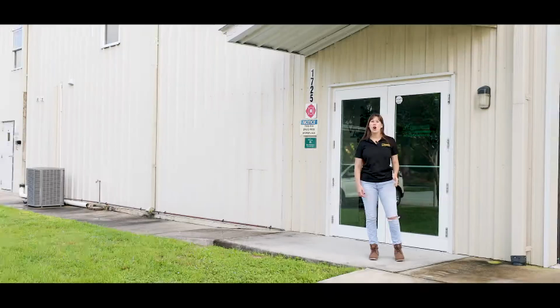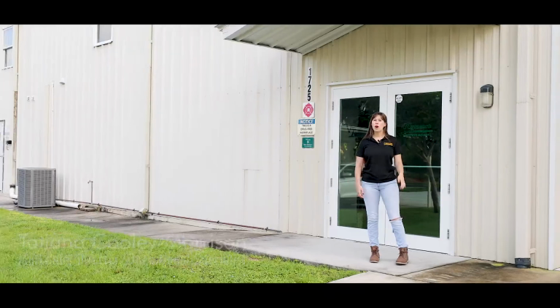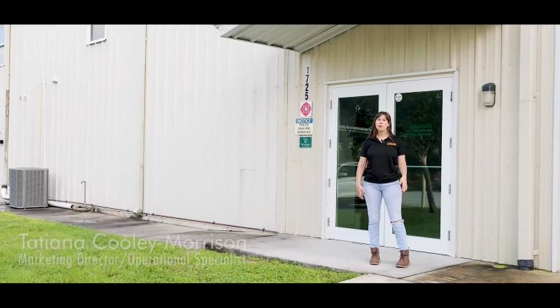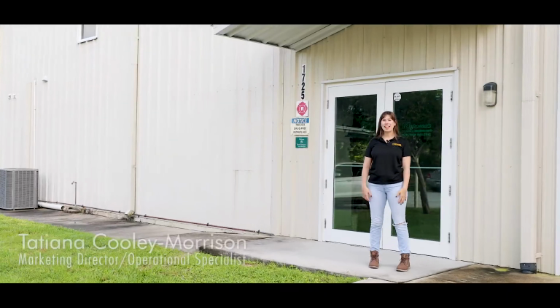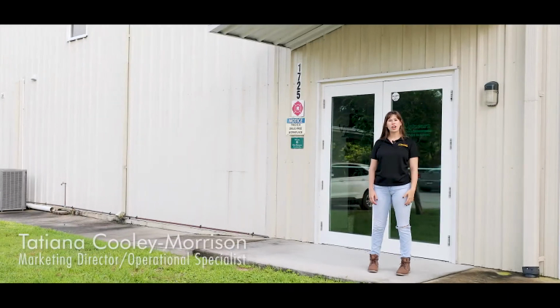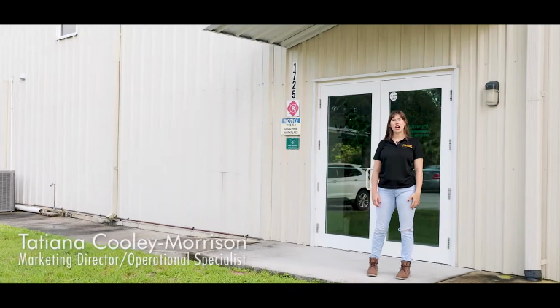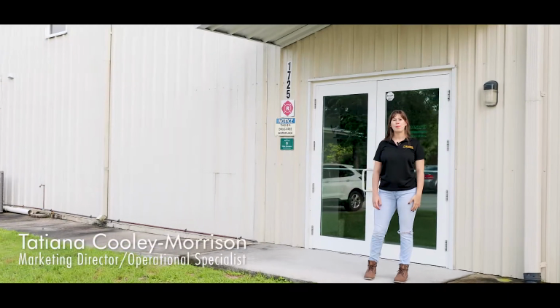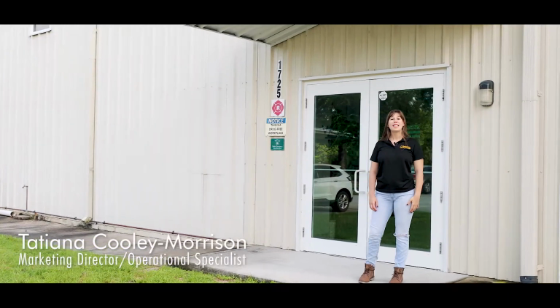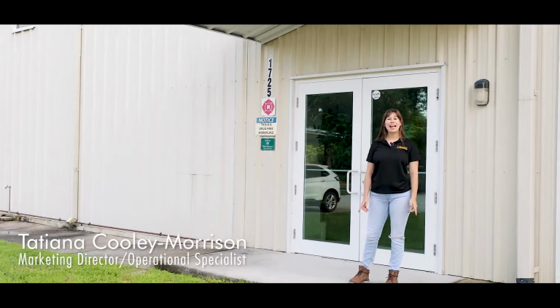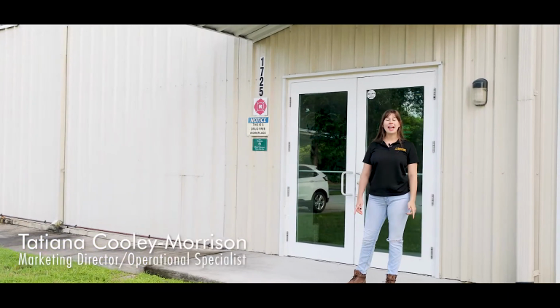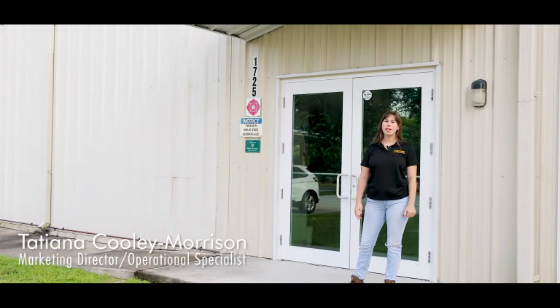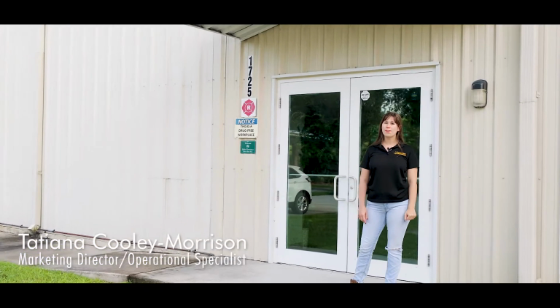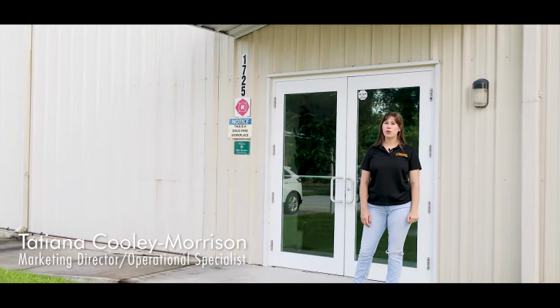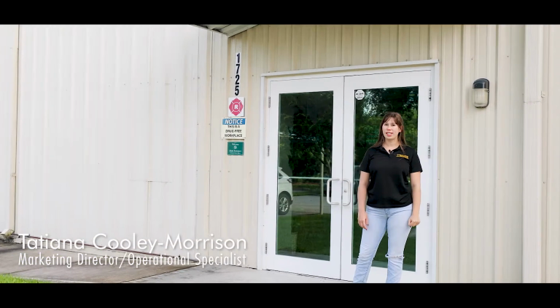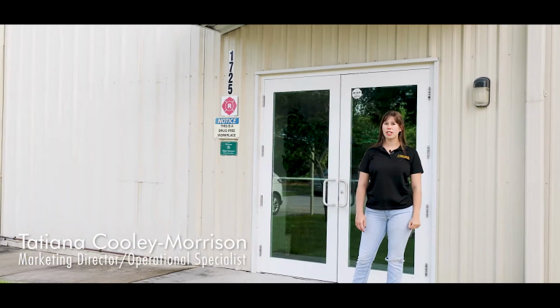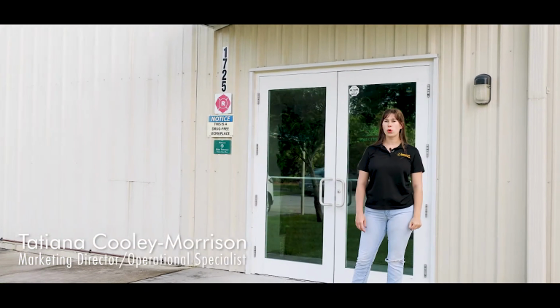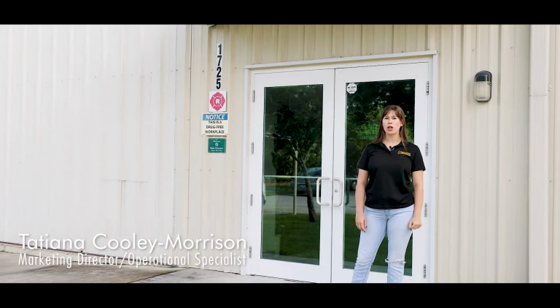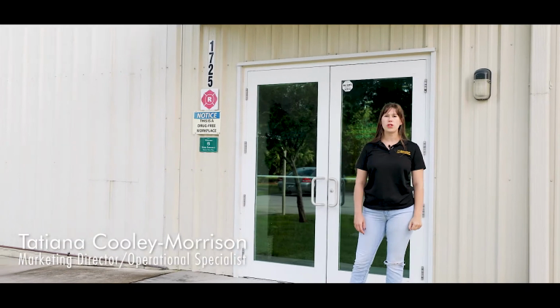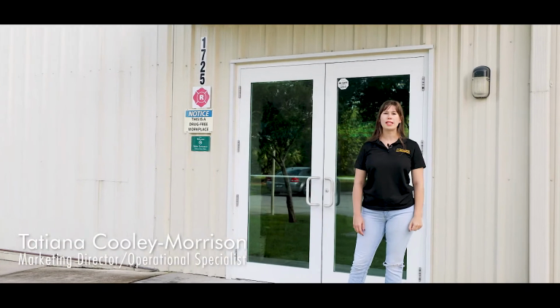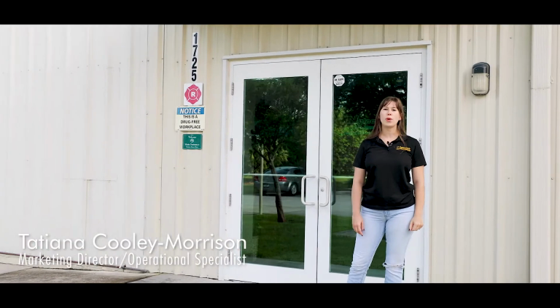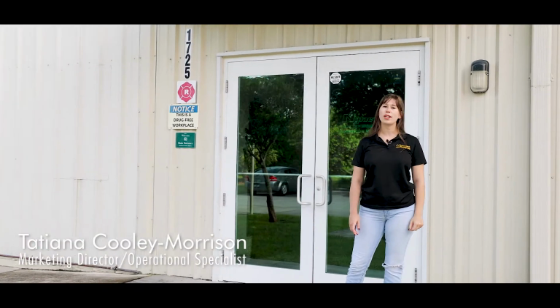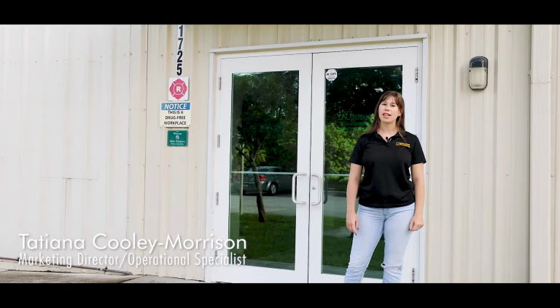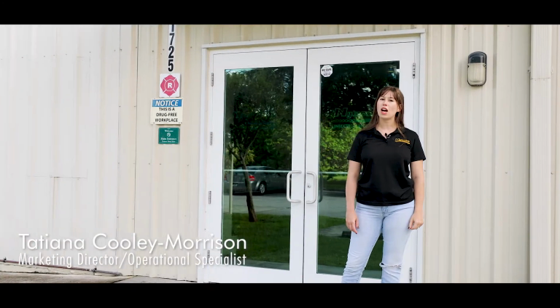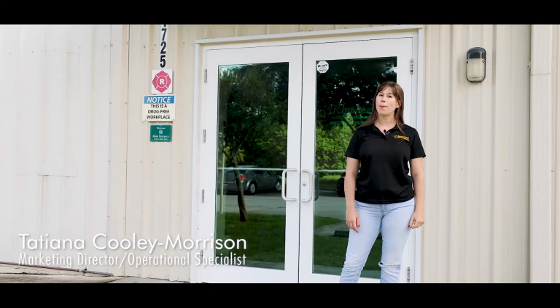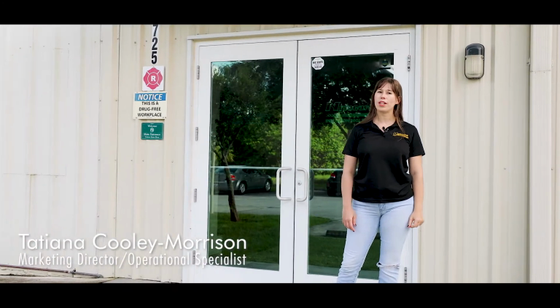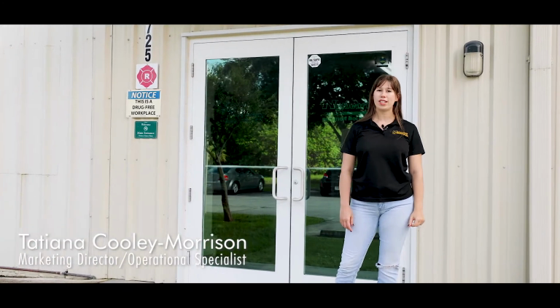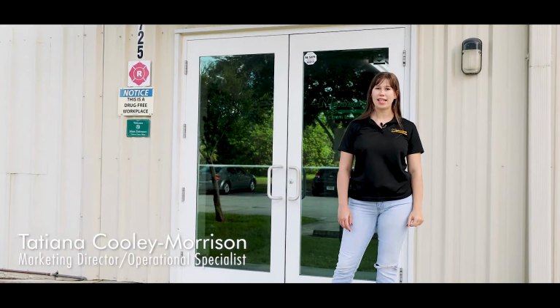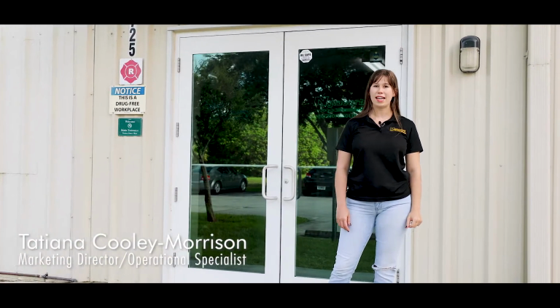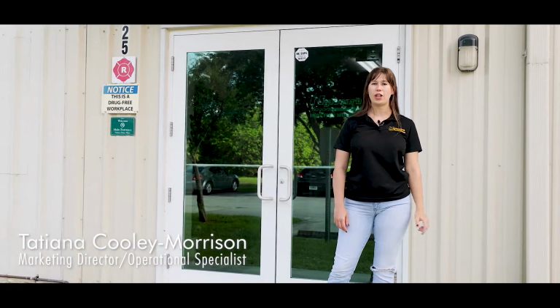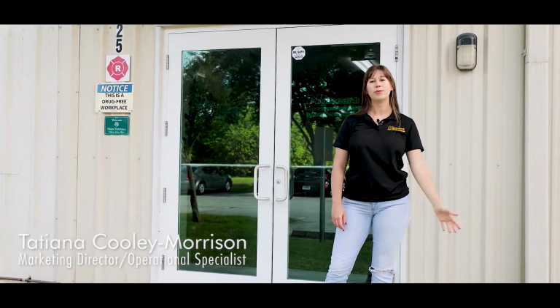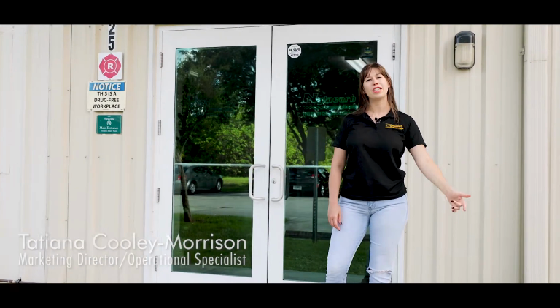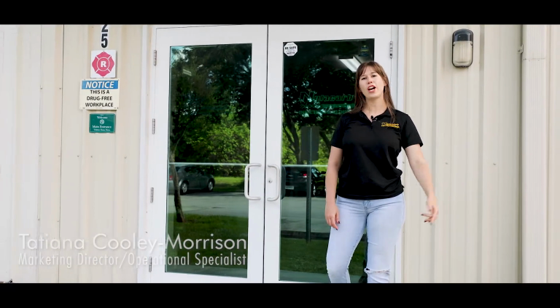Welcome to Nylacarb. Today I'm going to give you a facility tour so you can see what our daily operations entail. Let's go!